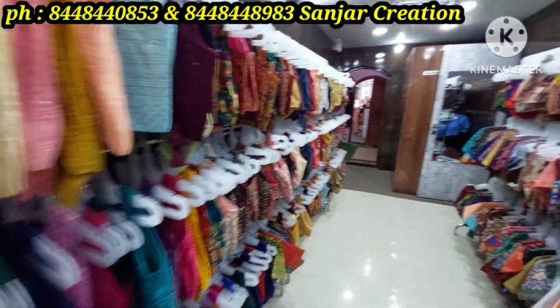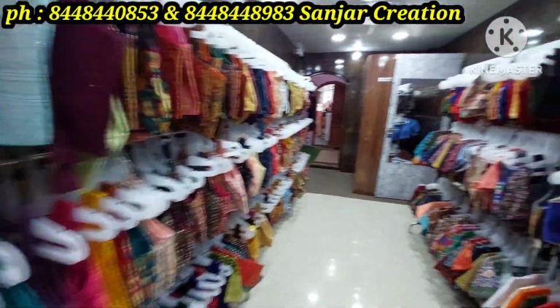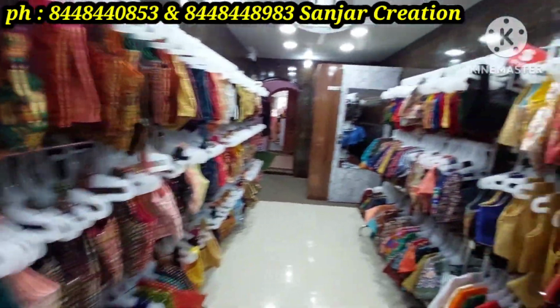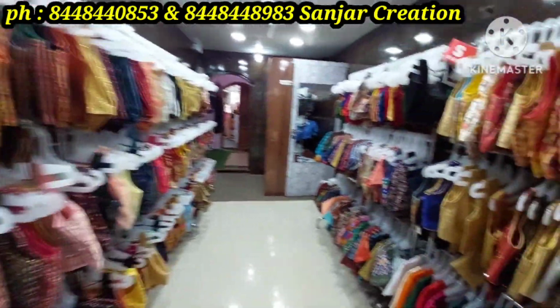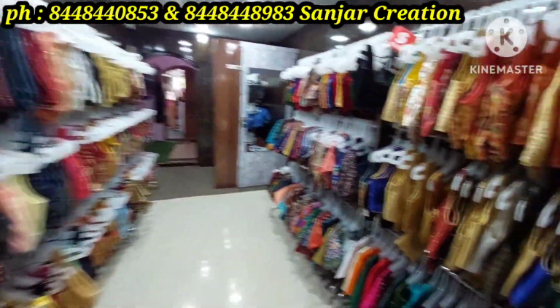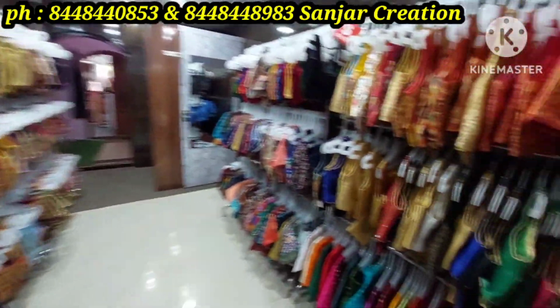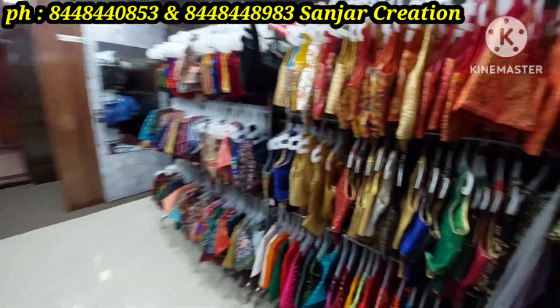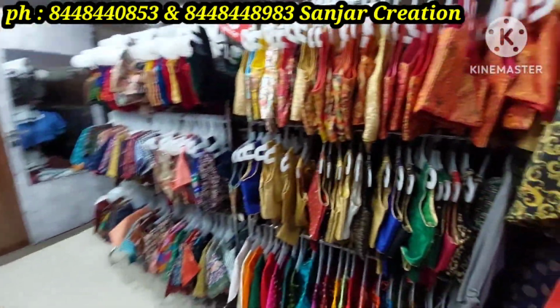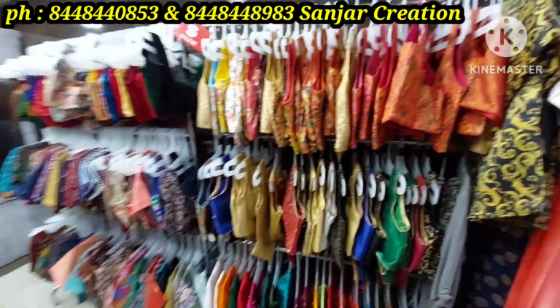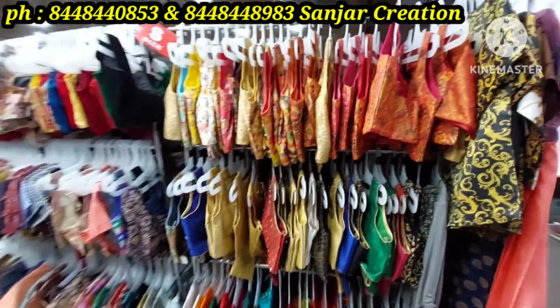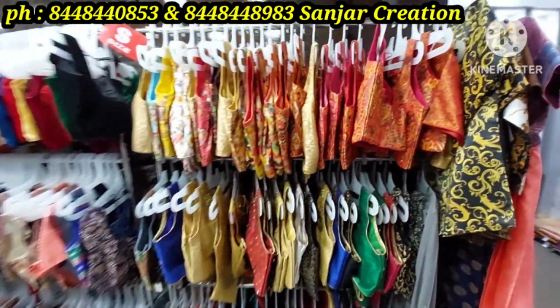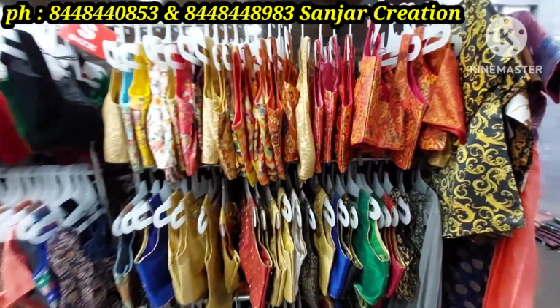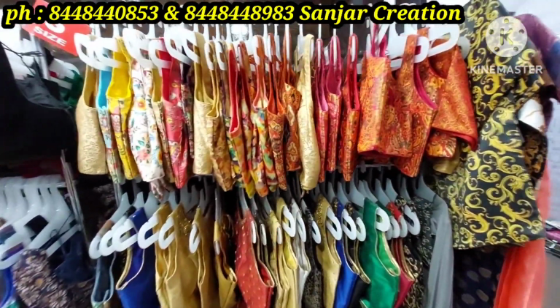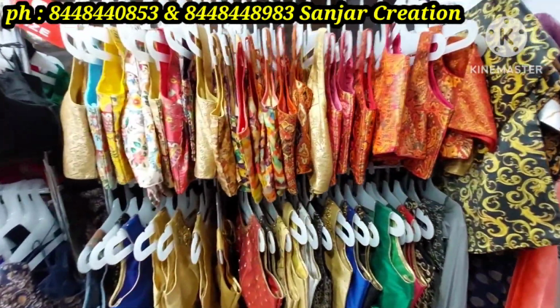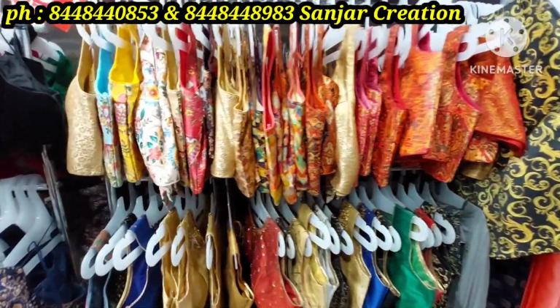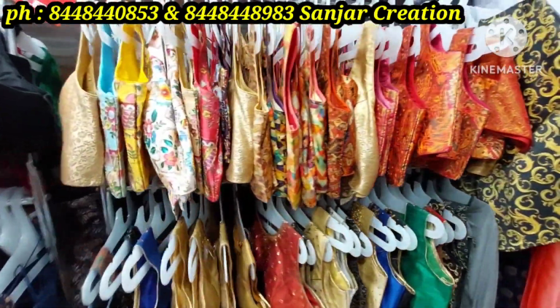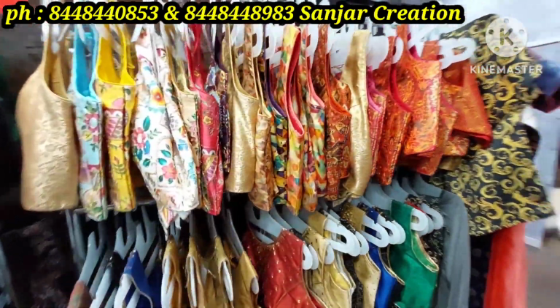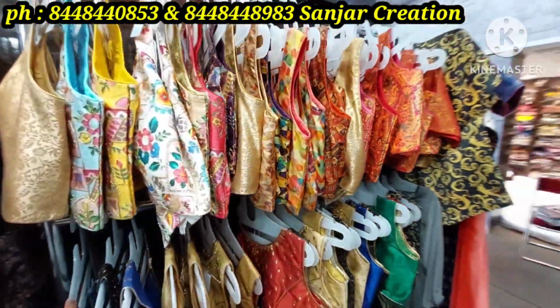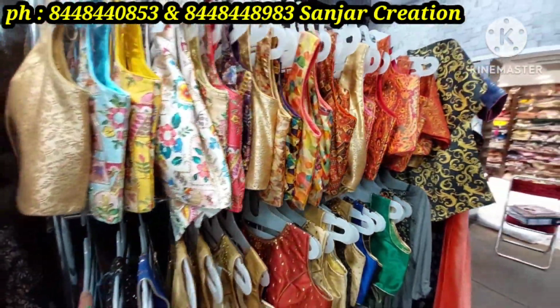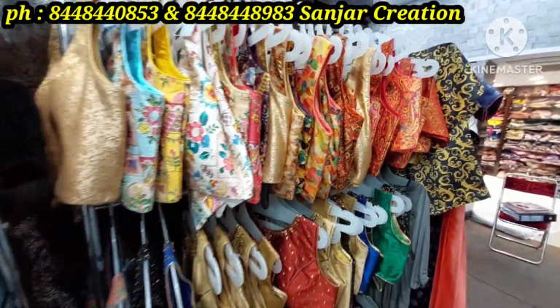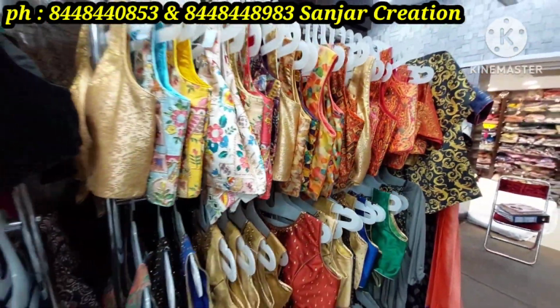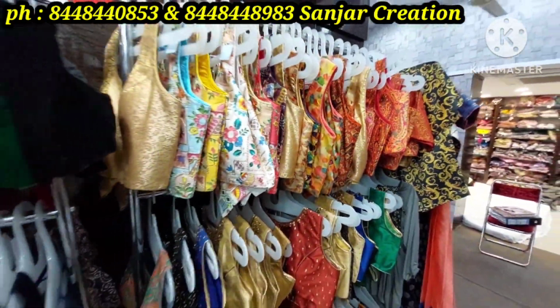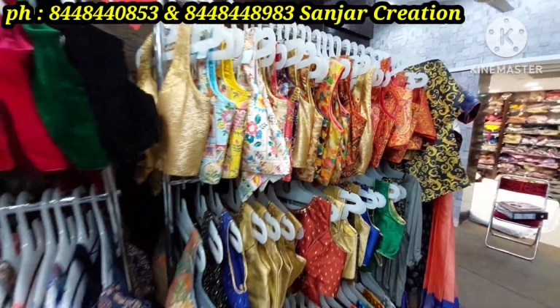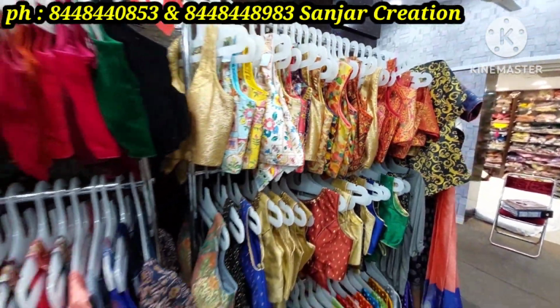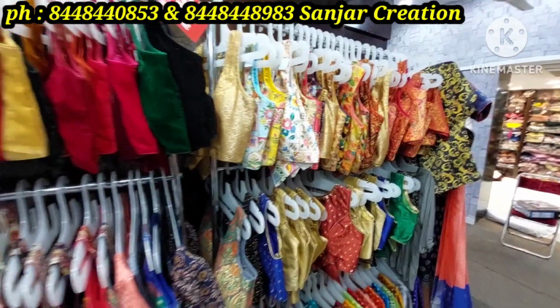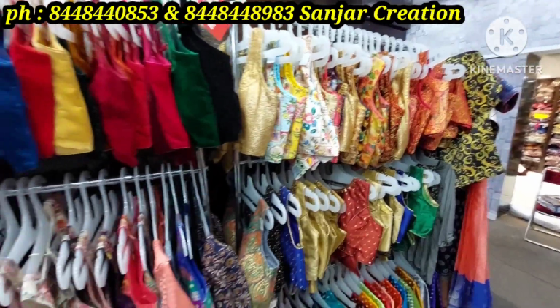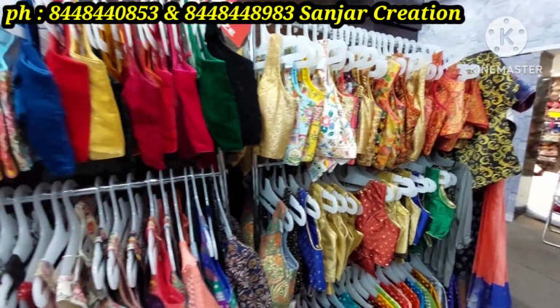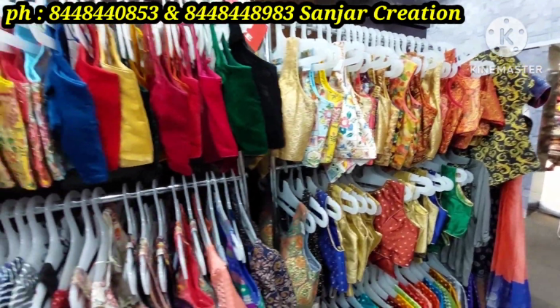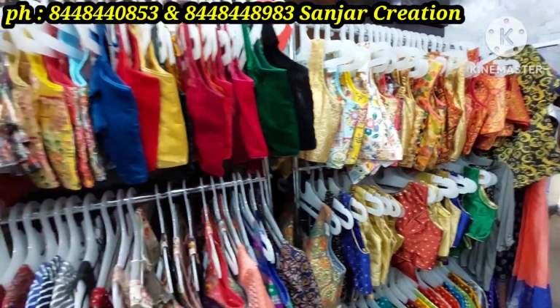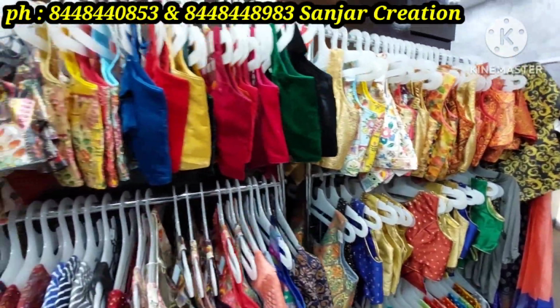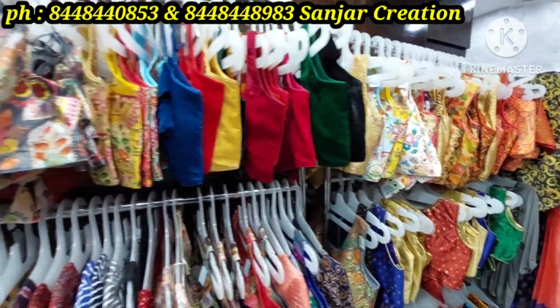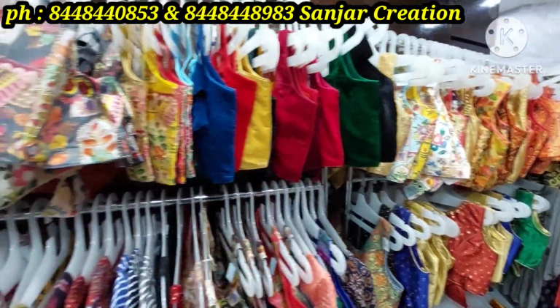Plus-size collections are also available. Mainly raw silk and velvet materials are offered.